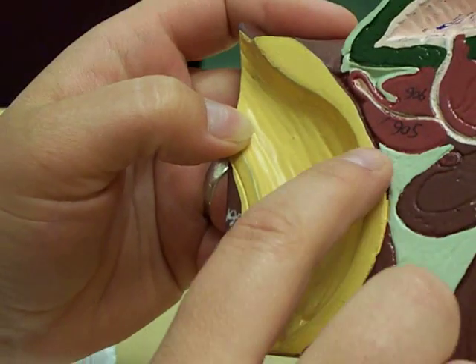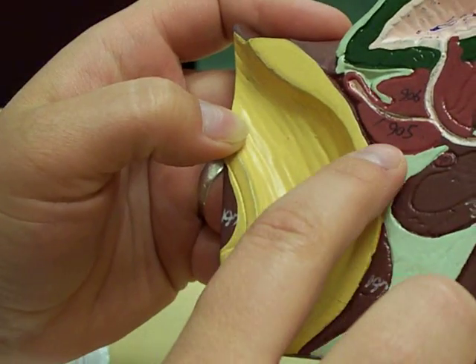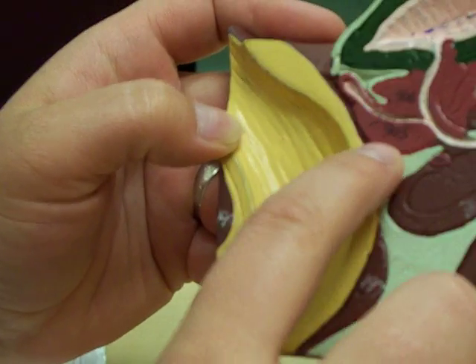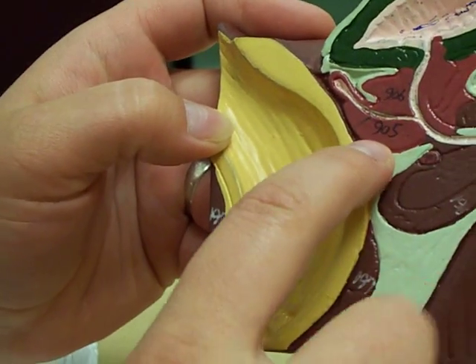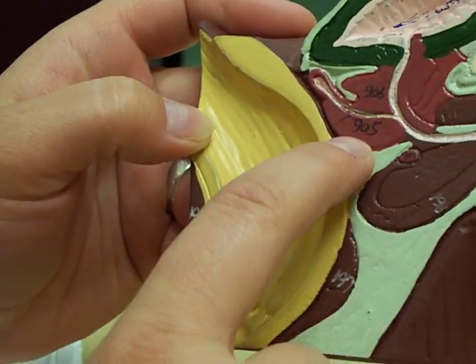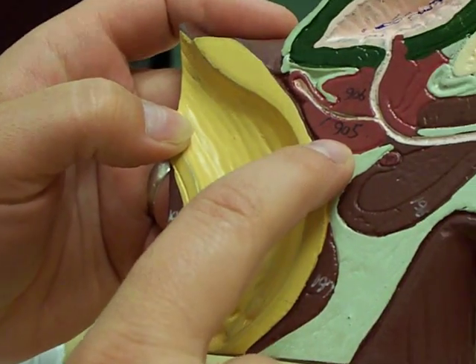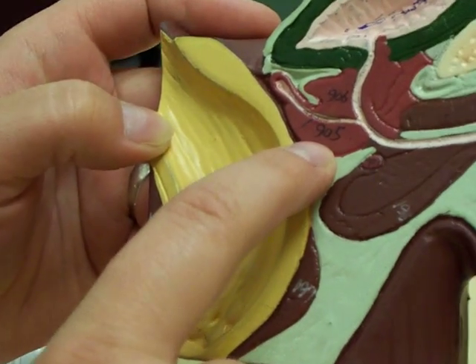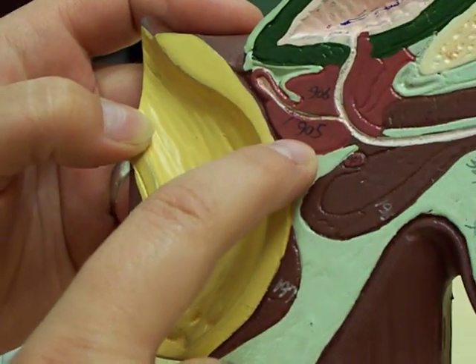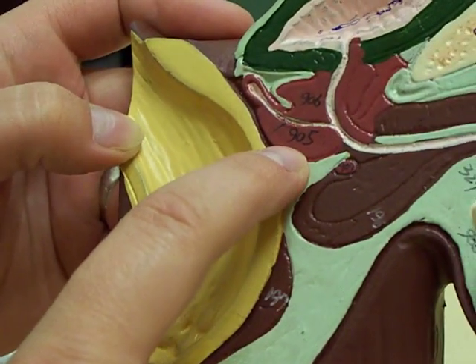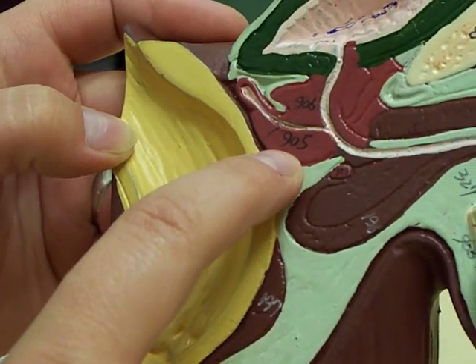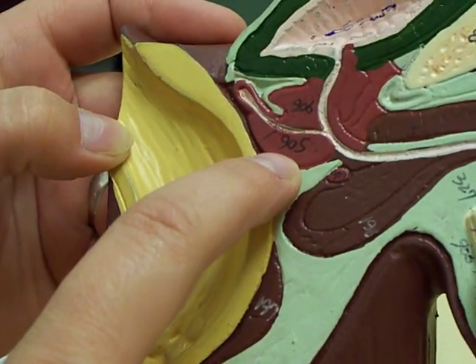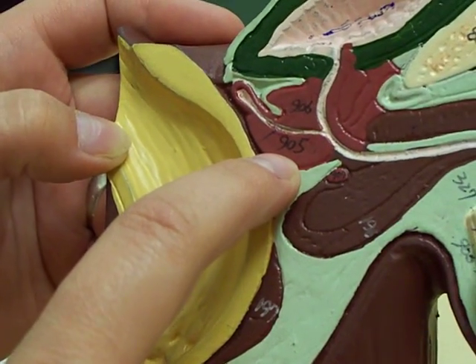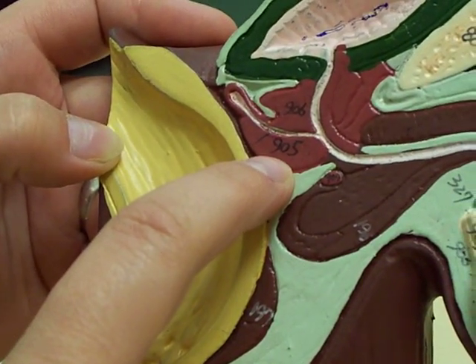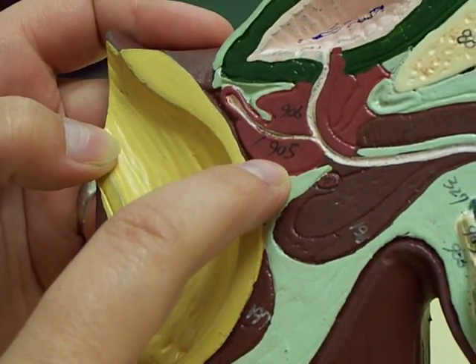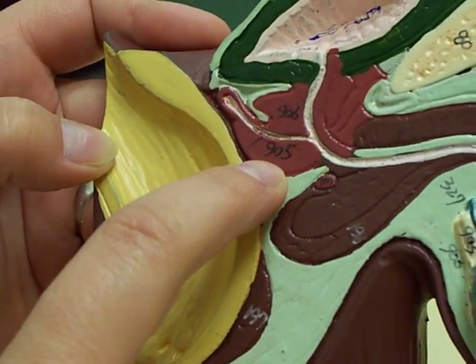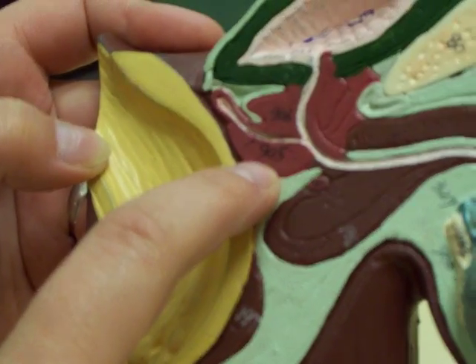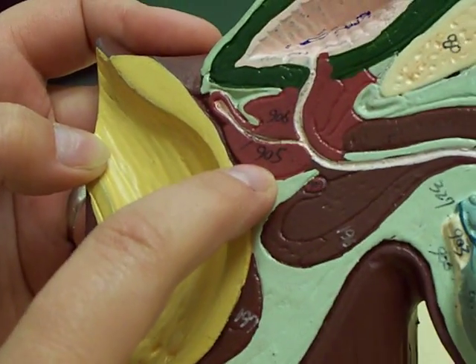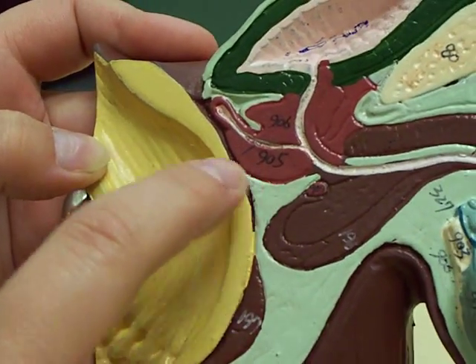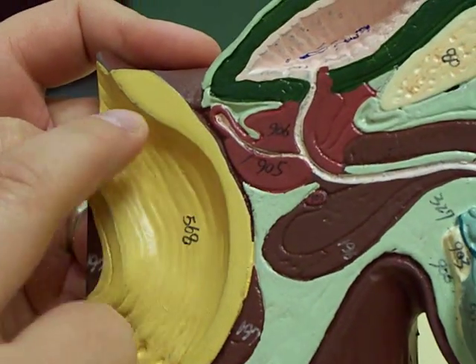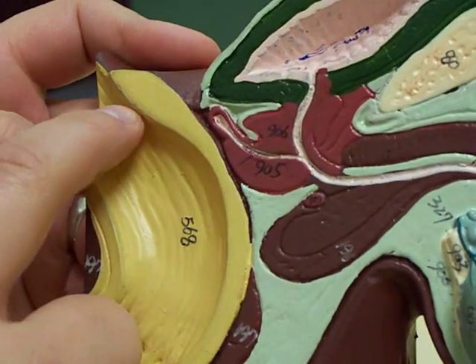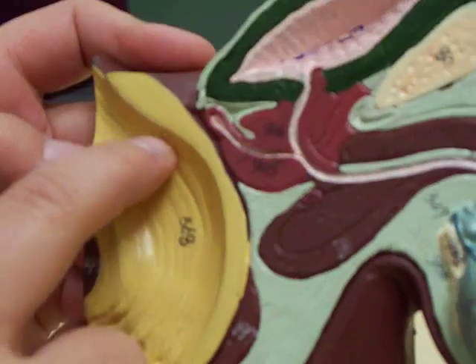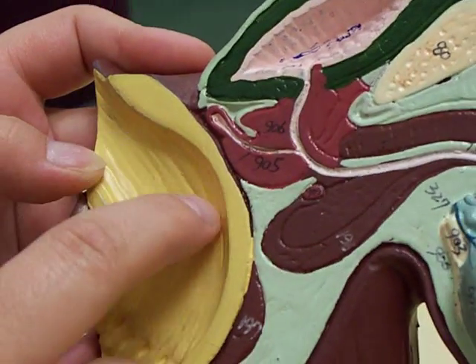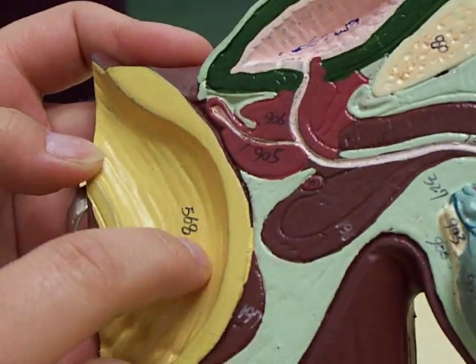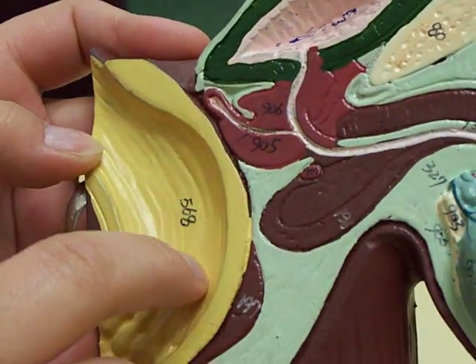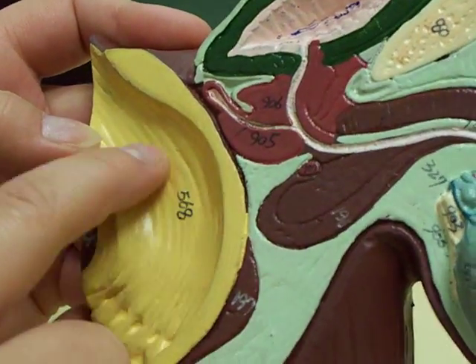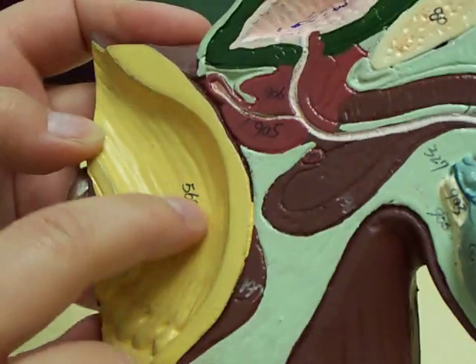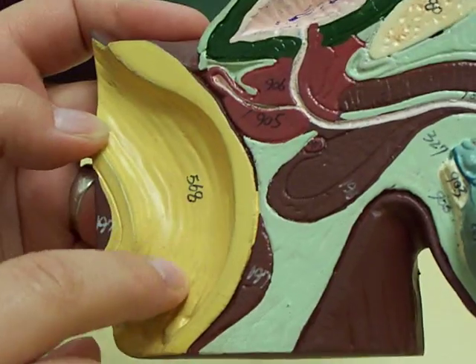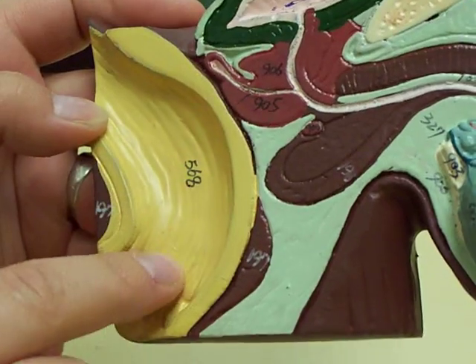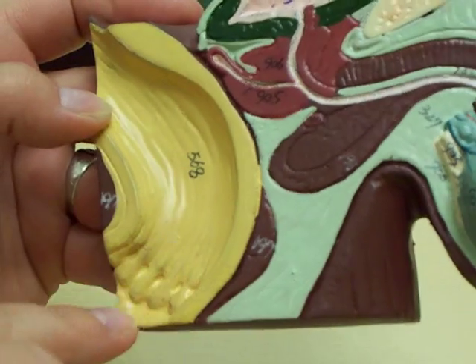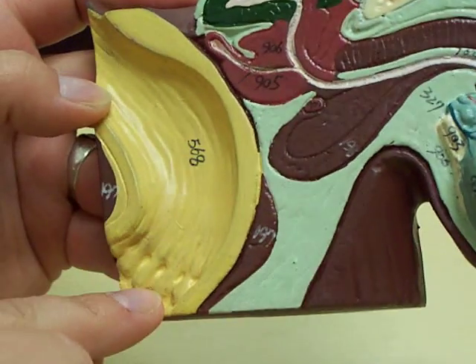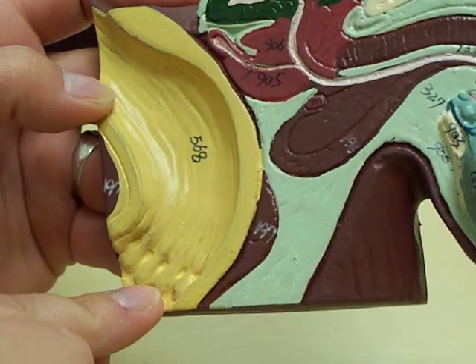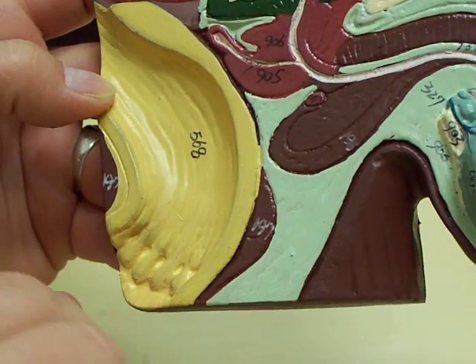905 is the prostate gland. And then this would be the anal canal and the rectum.